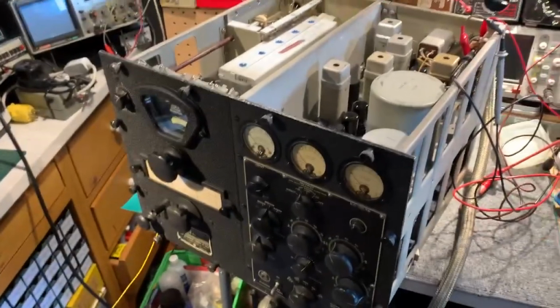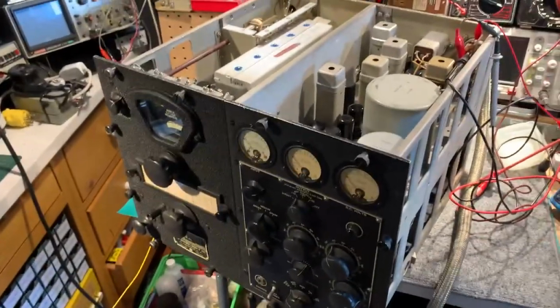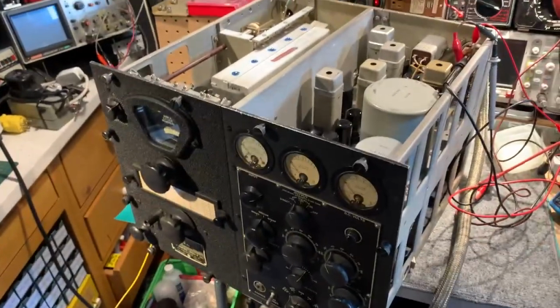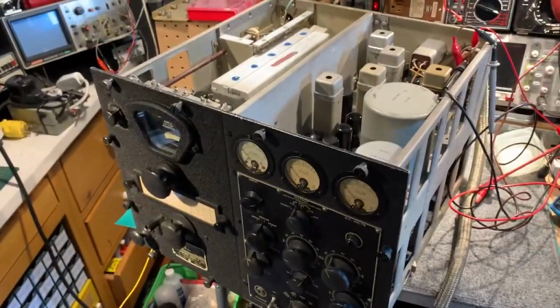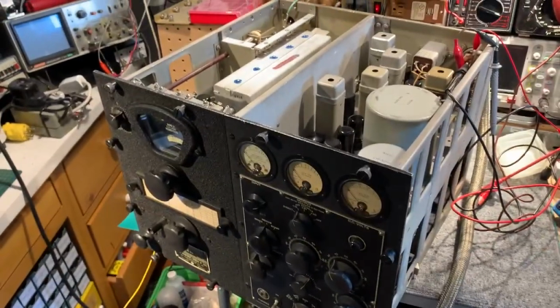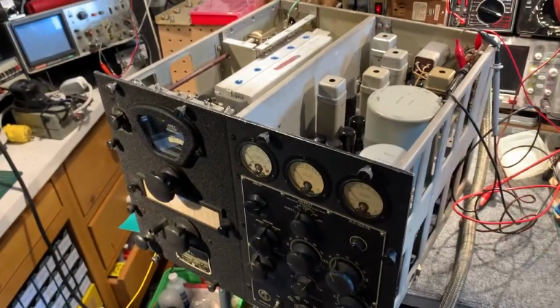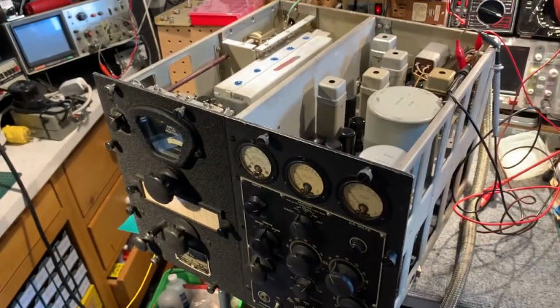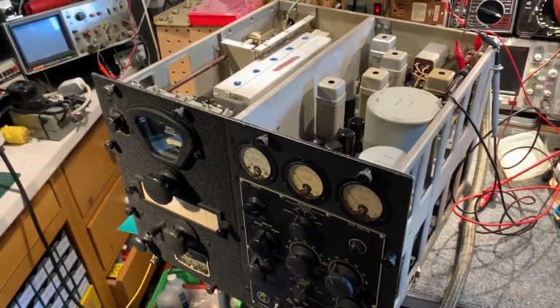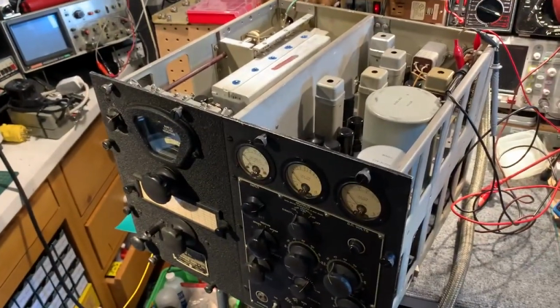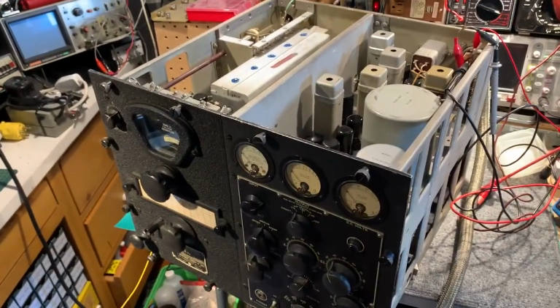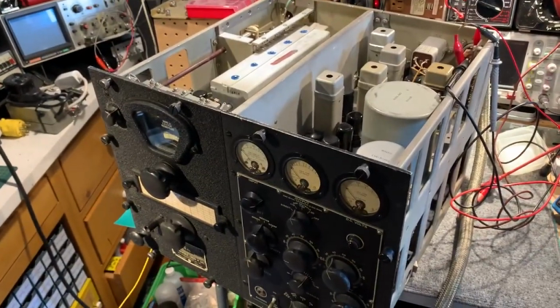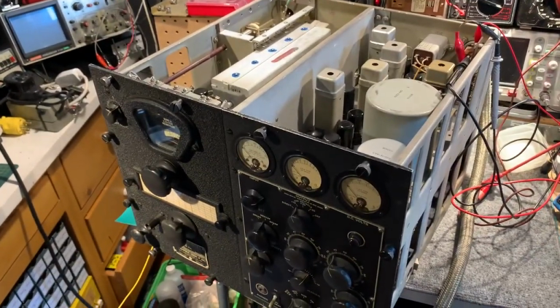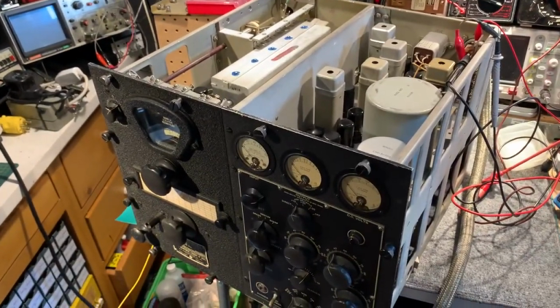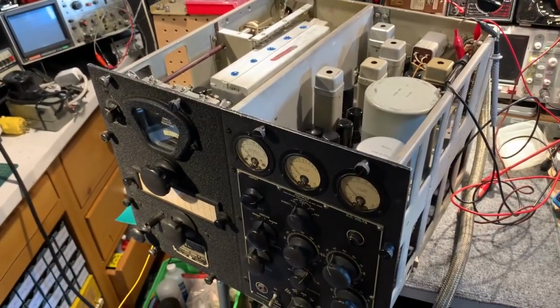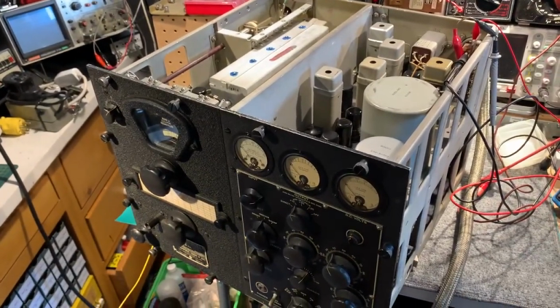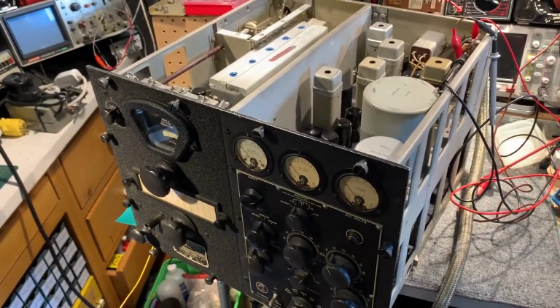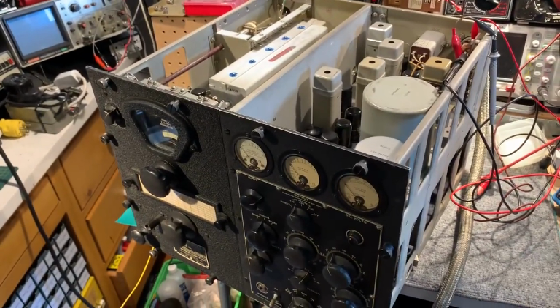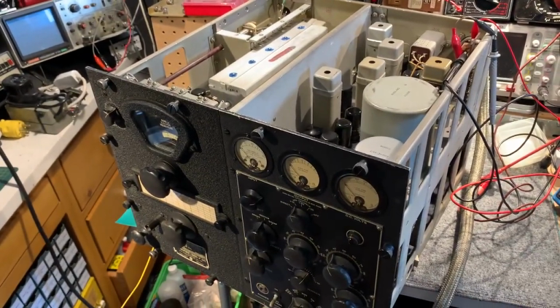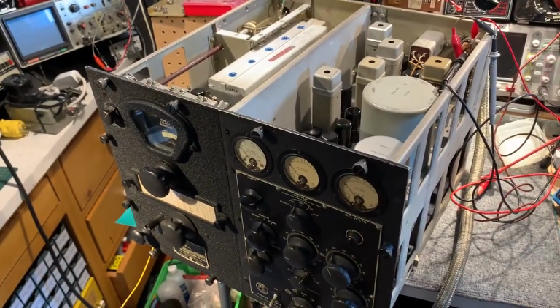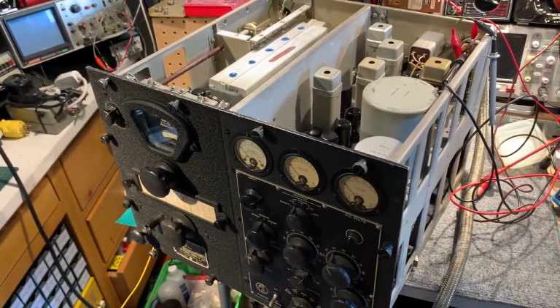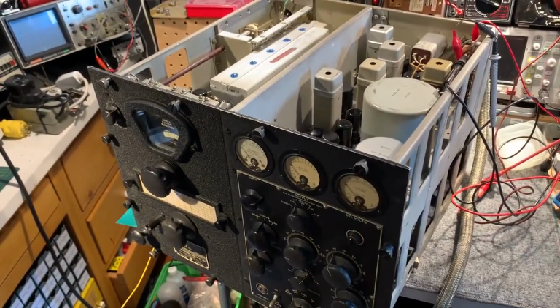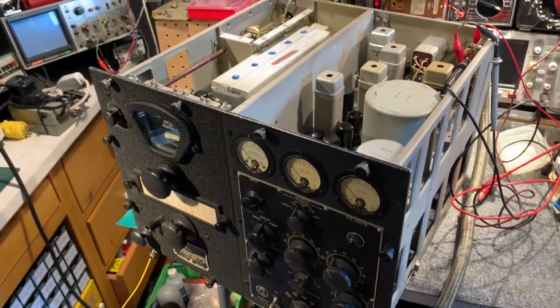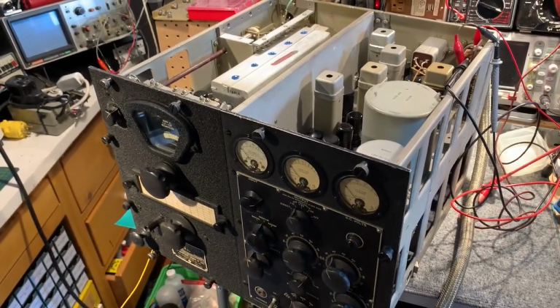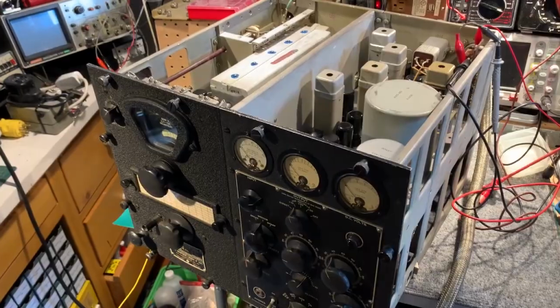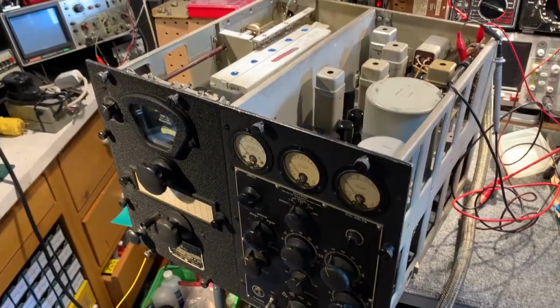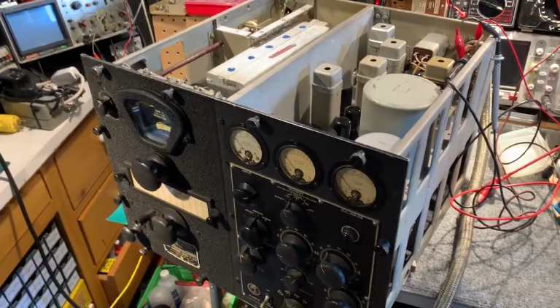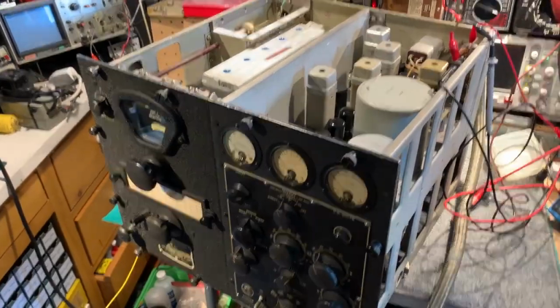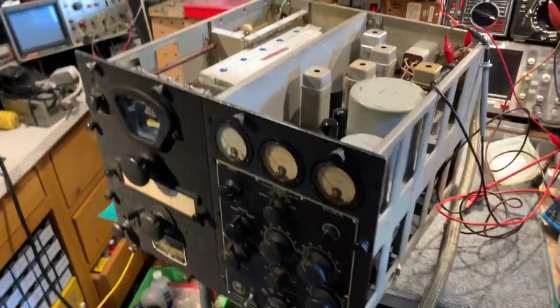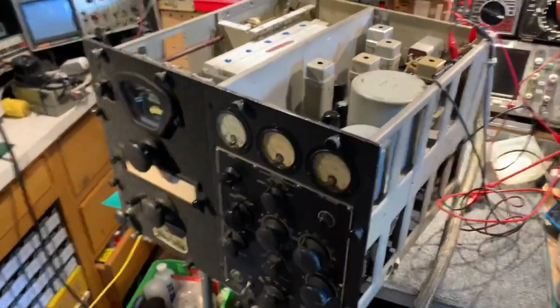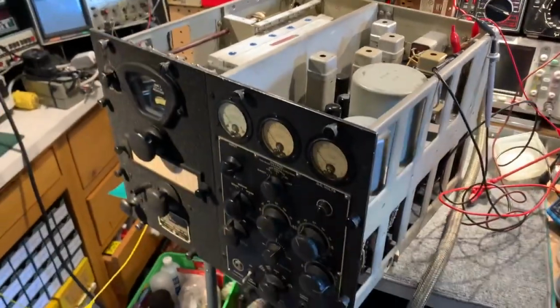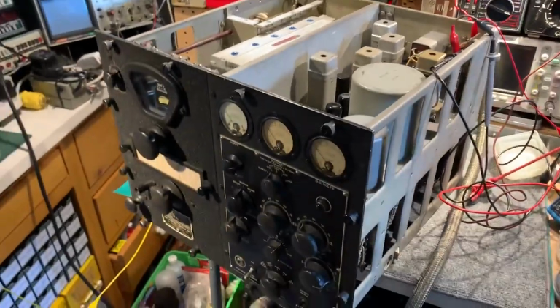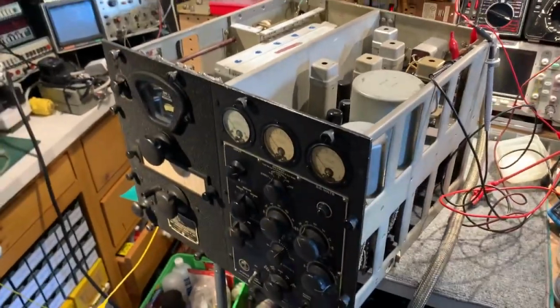RCA RBB1 — a fine receiver from the 1940s.